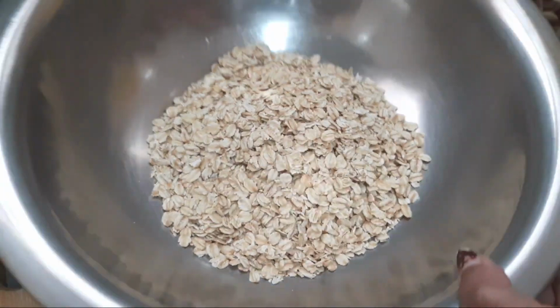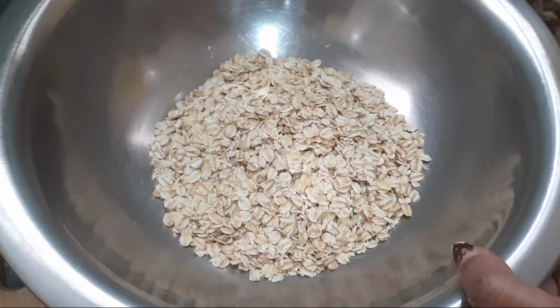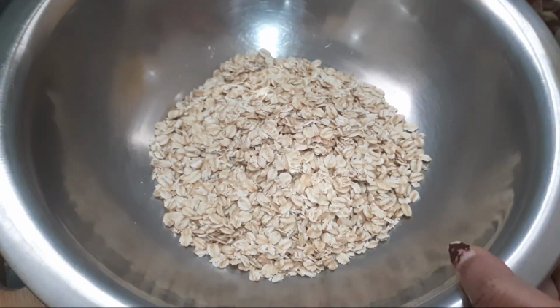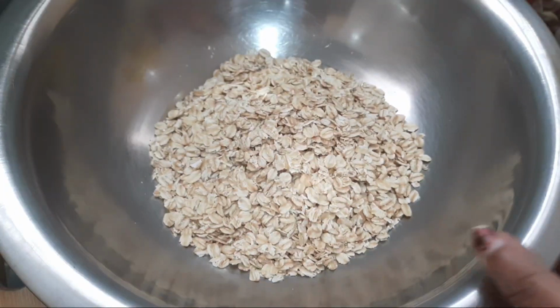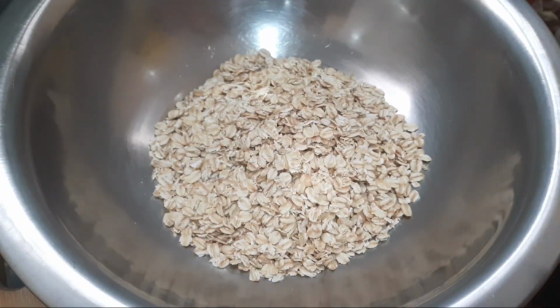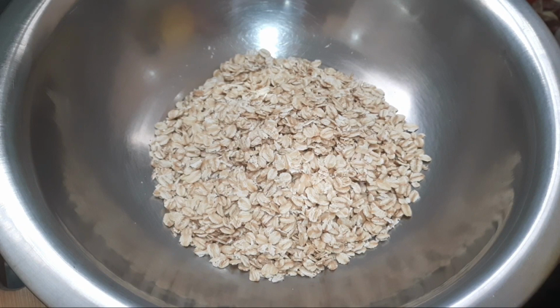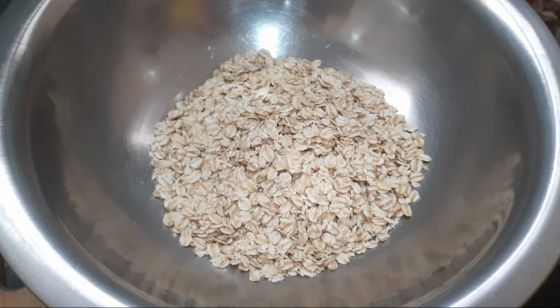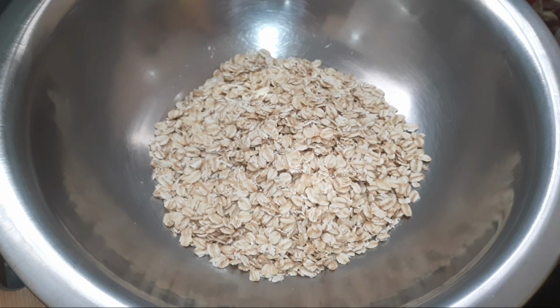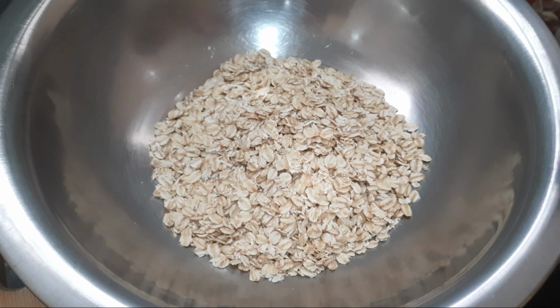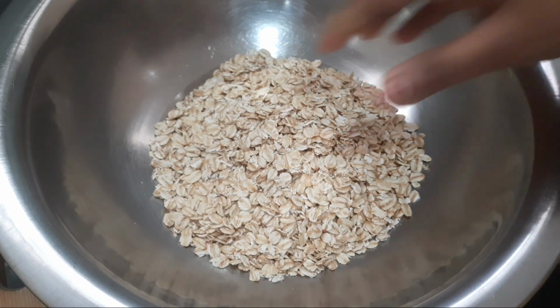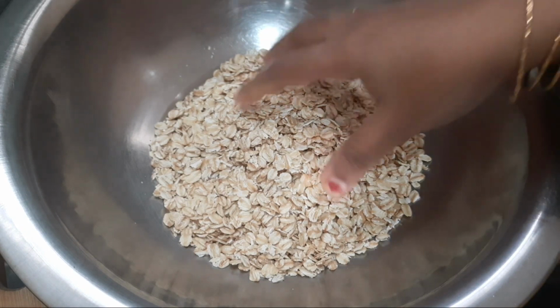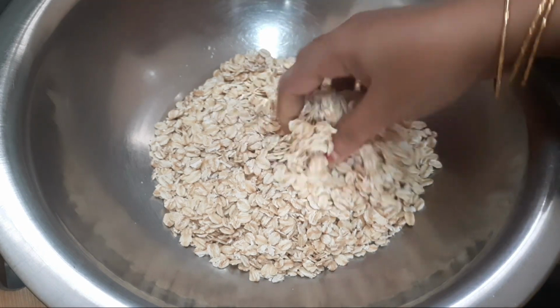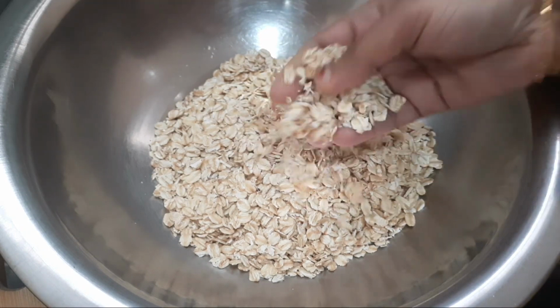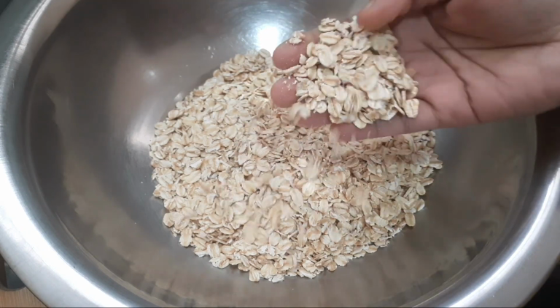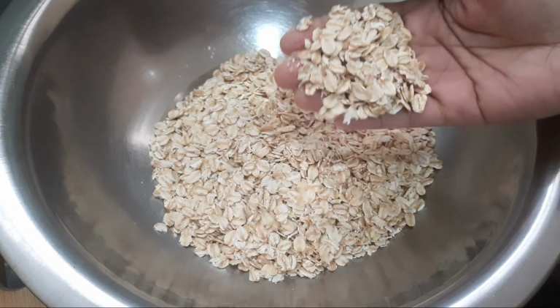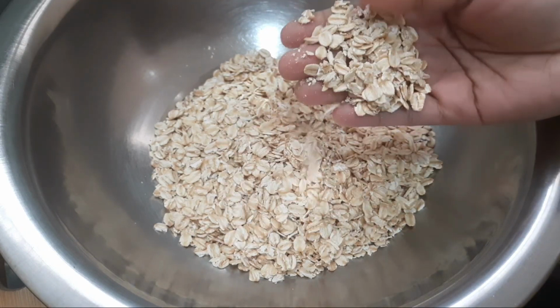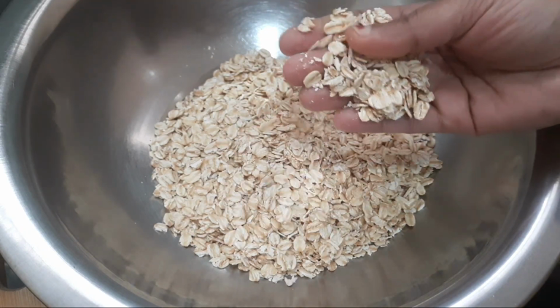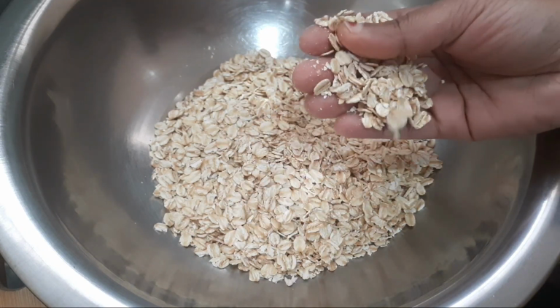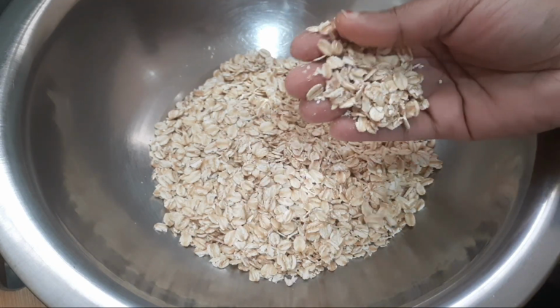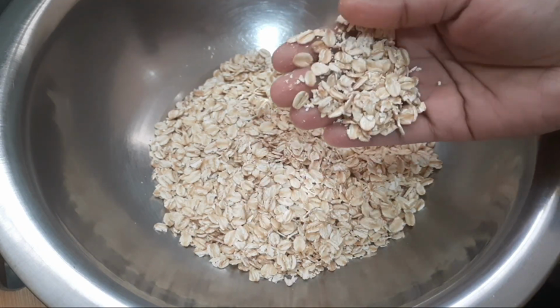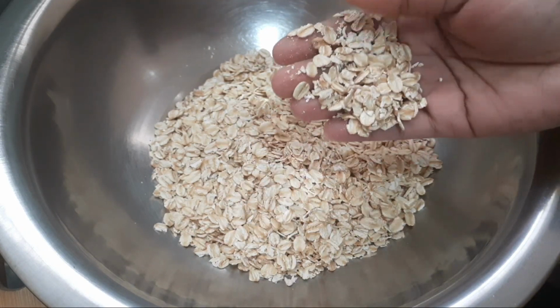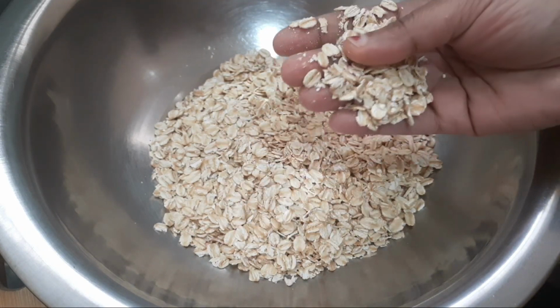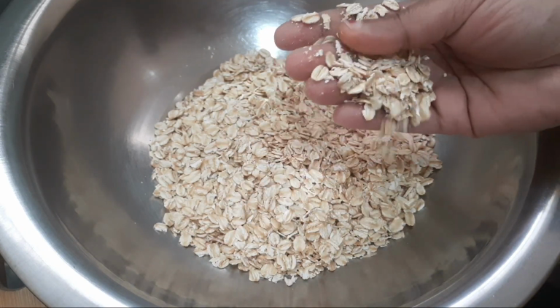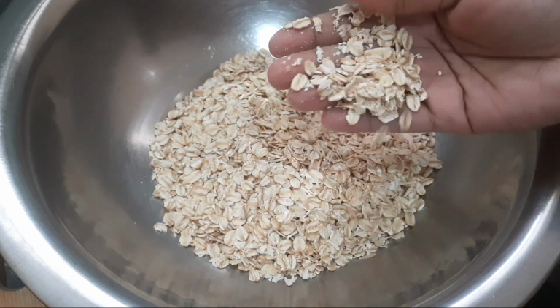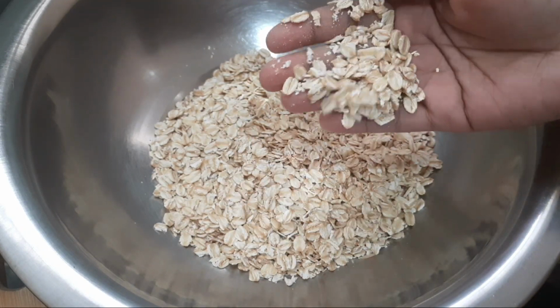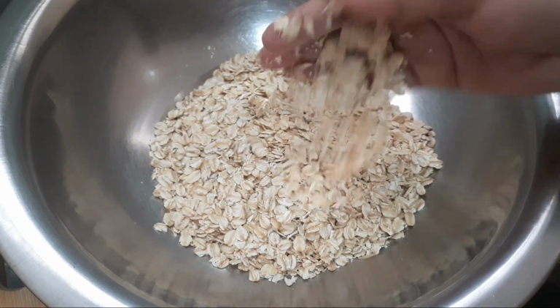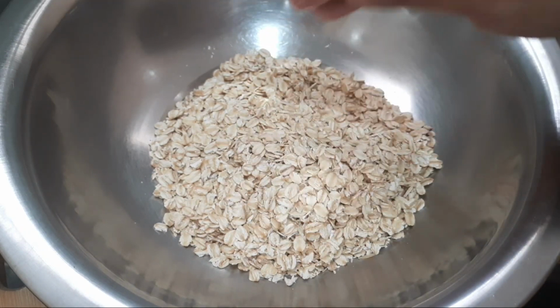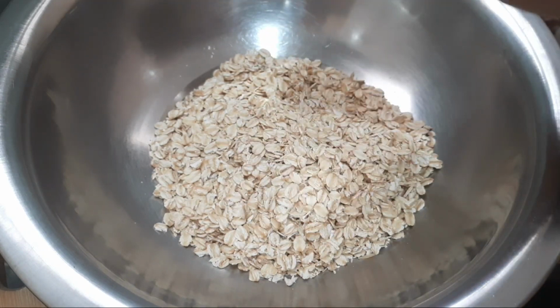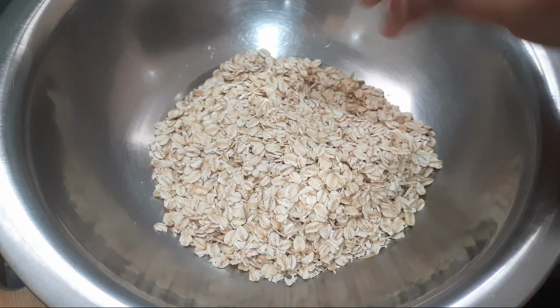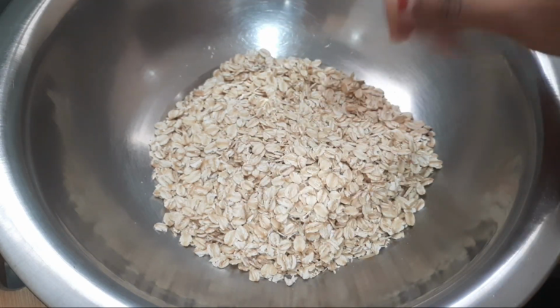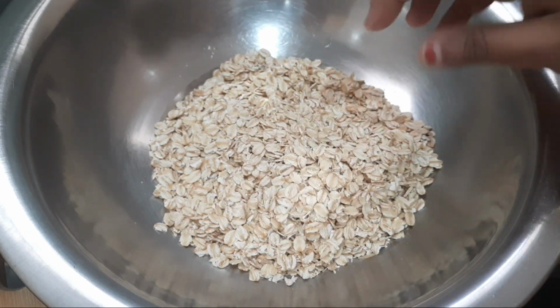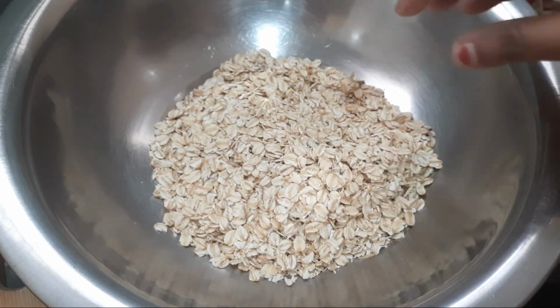I am going to add 1 cup of oats. I am going to add rolled oats.